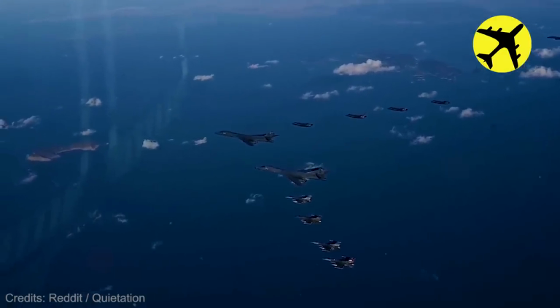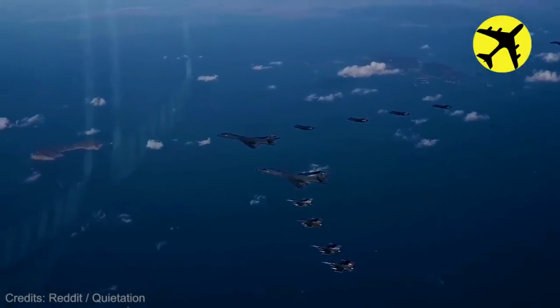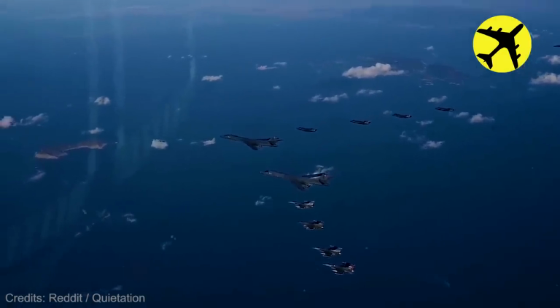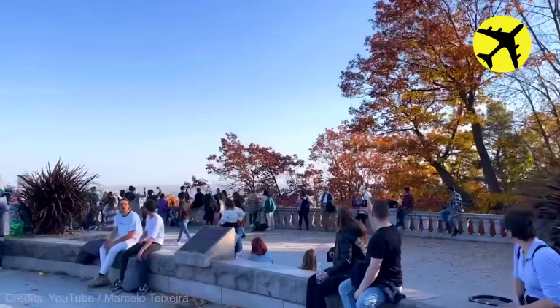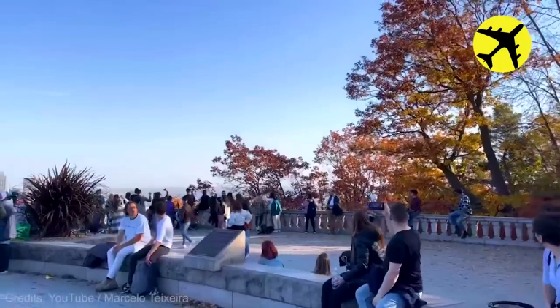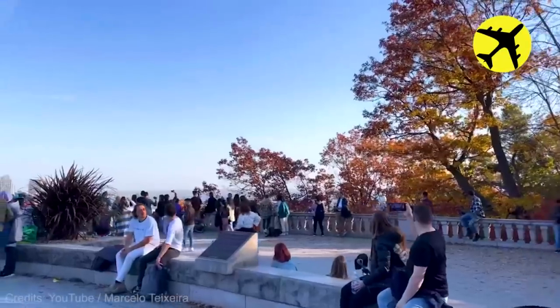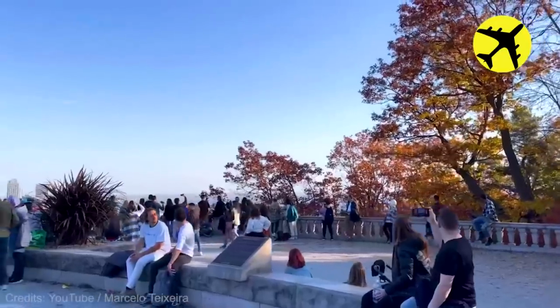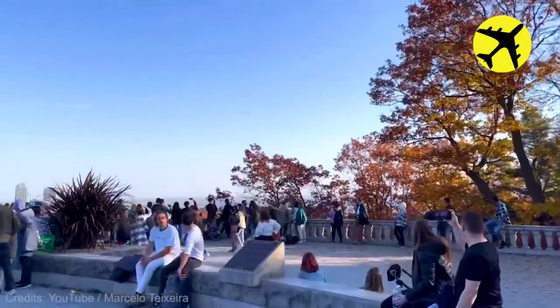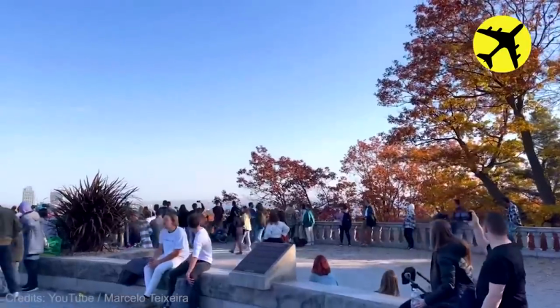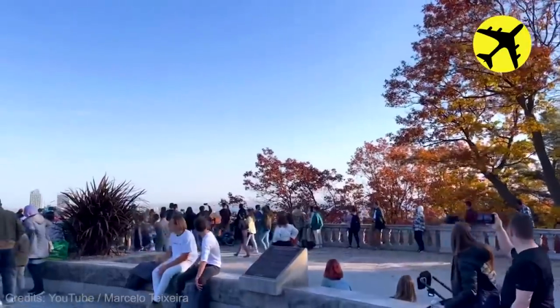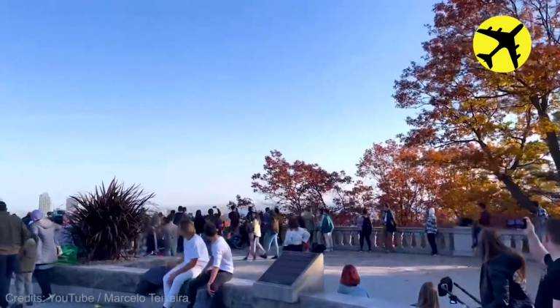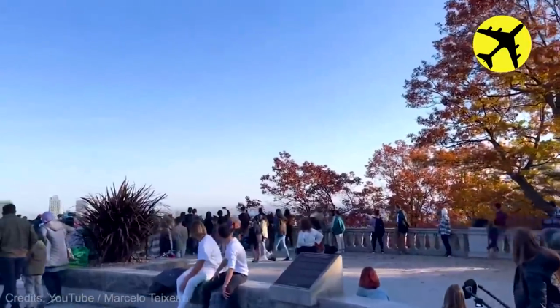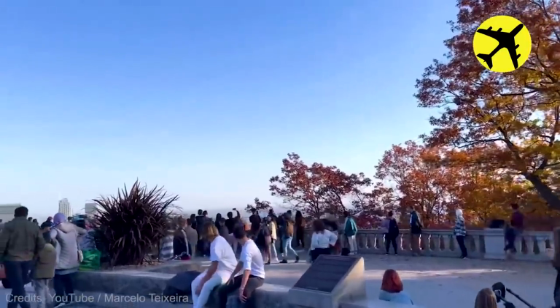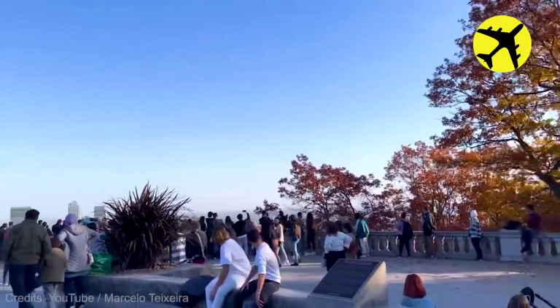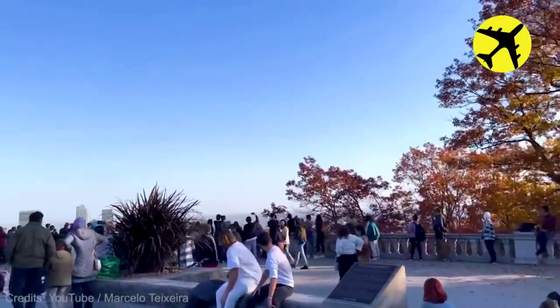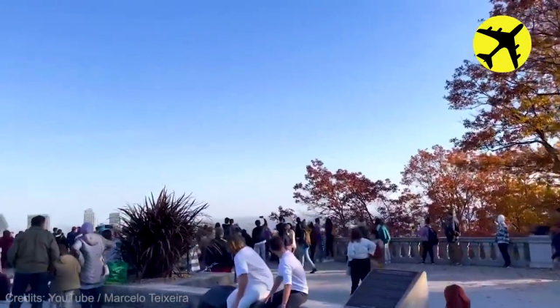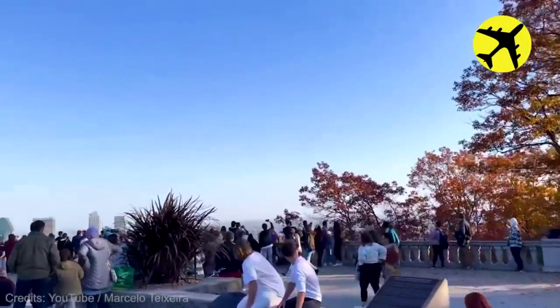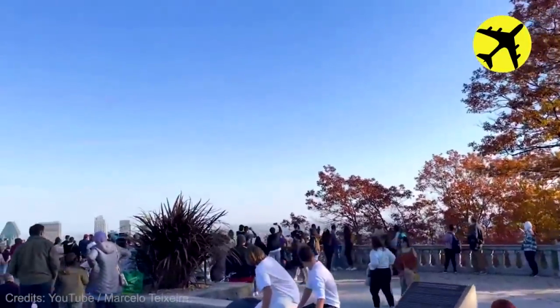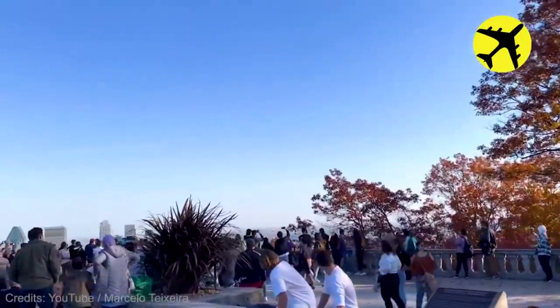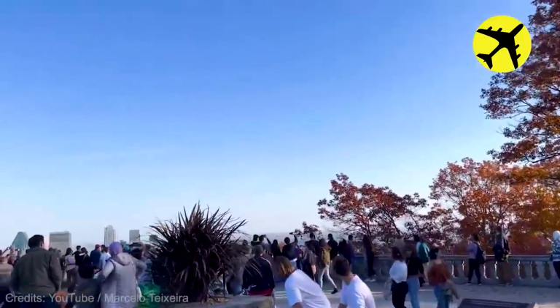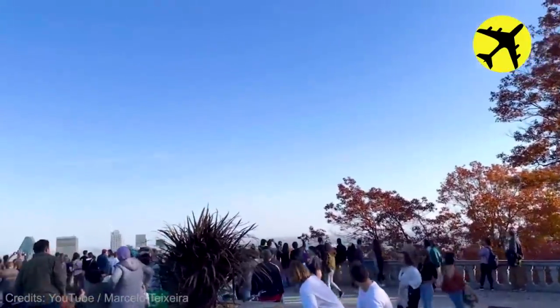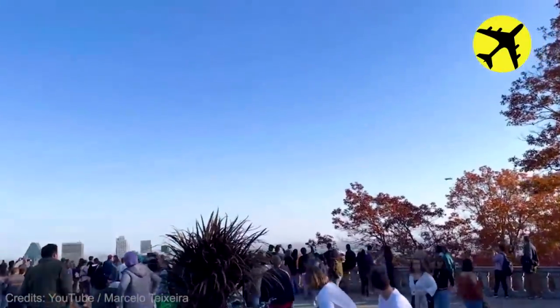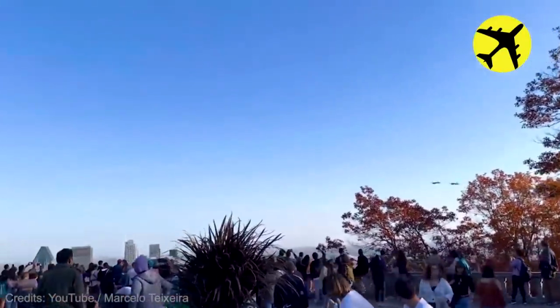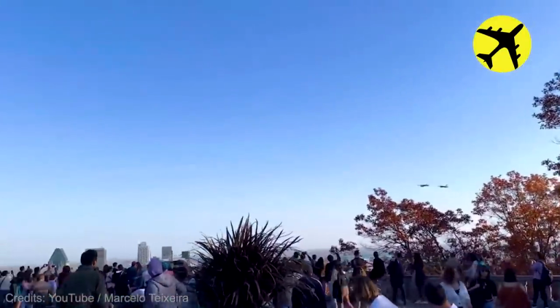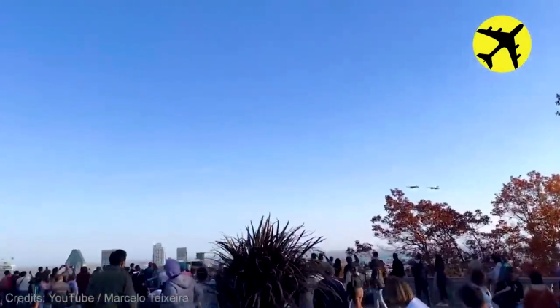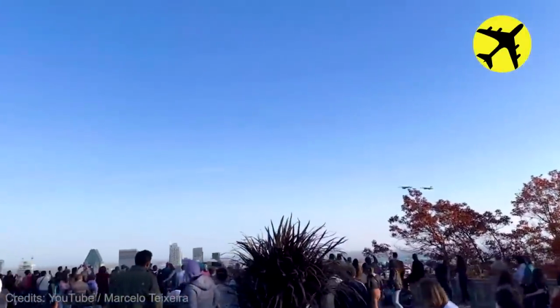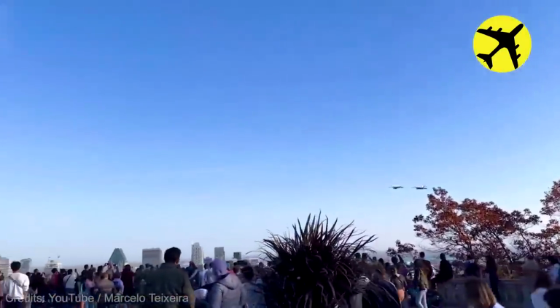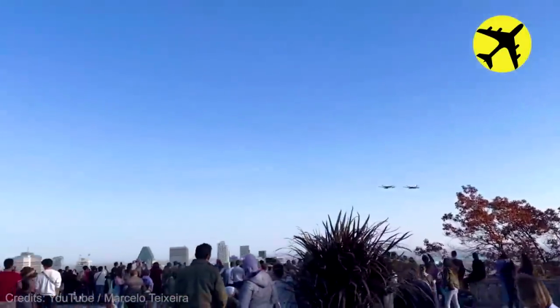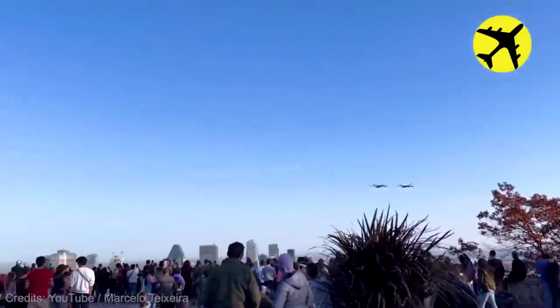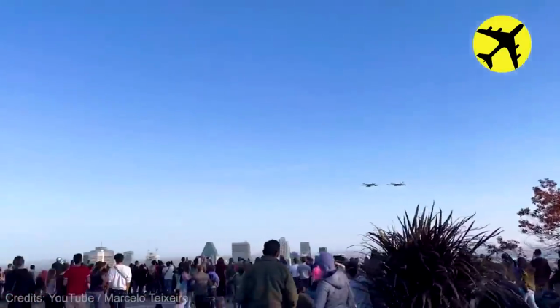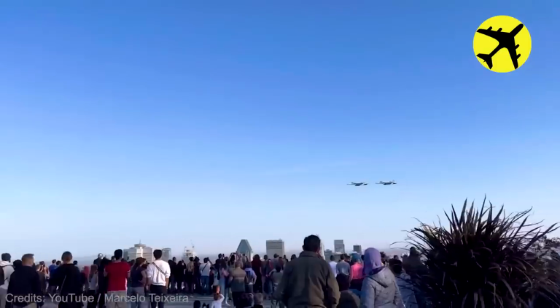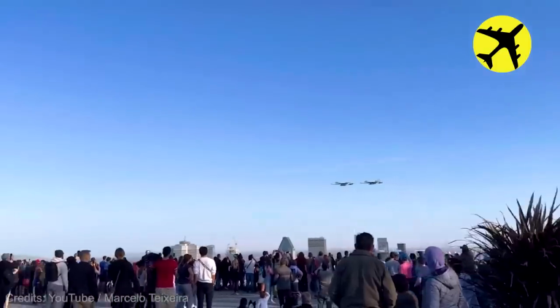A pair of CF-18s were flying over Memorial Stadium, Percival Molson, in Montreal.